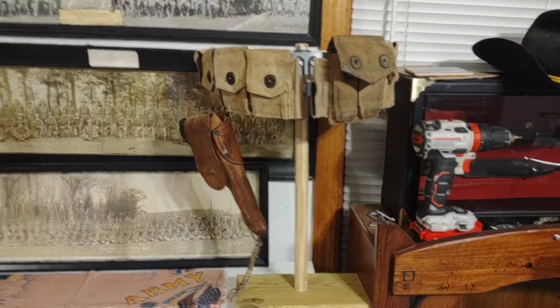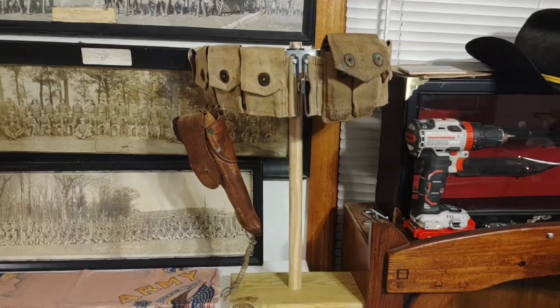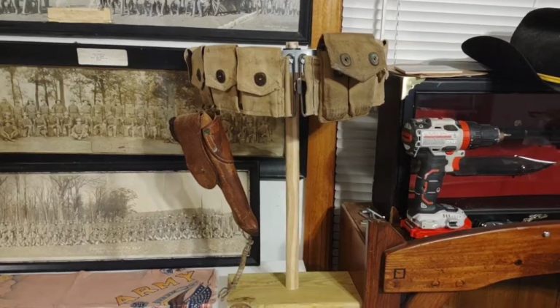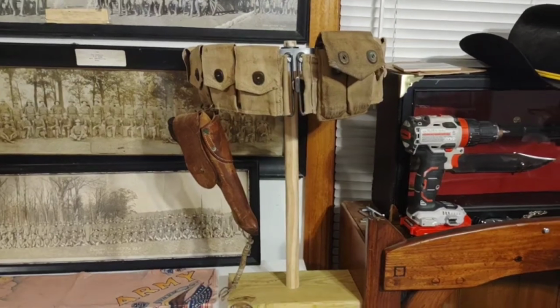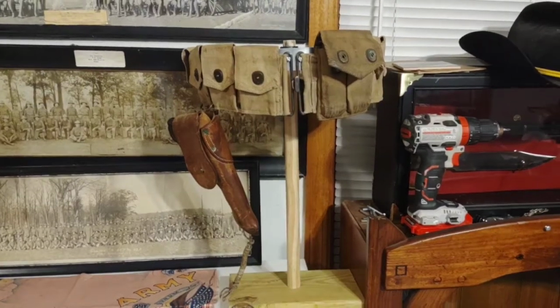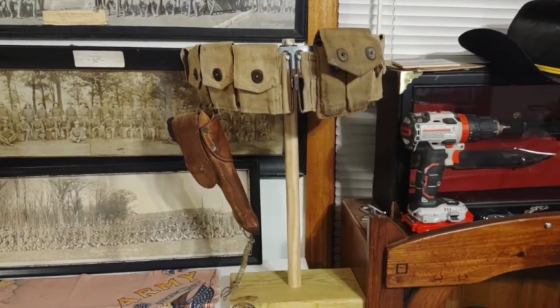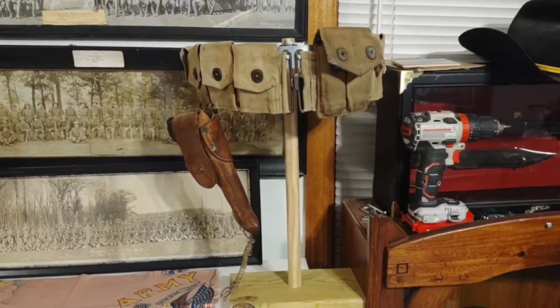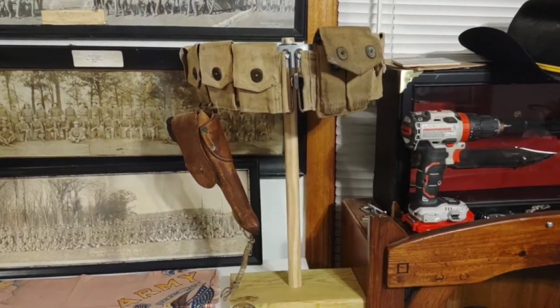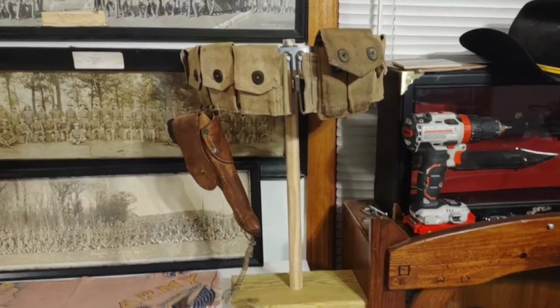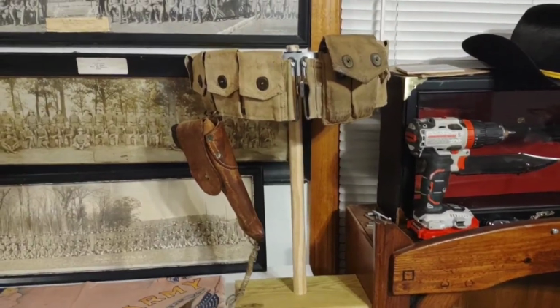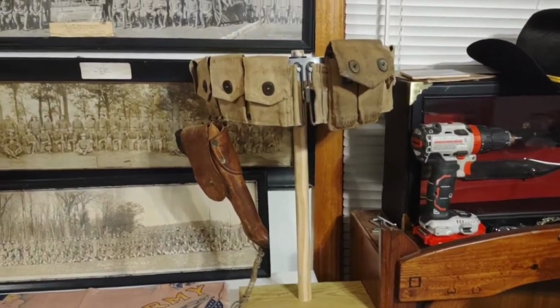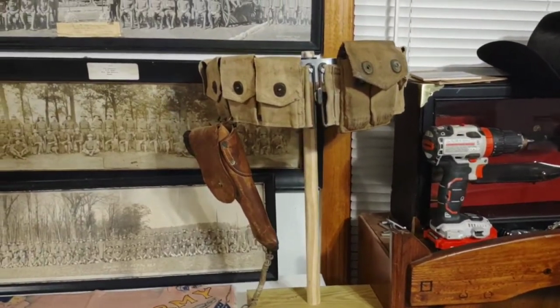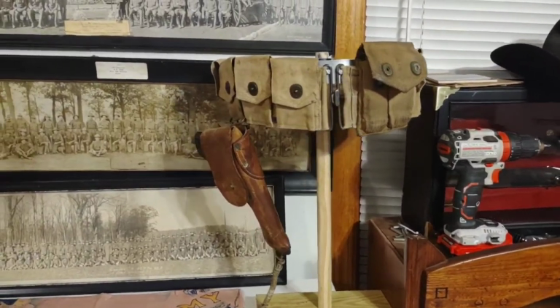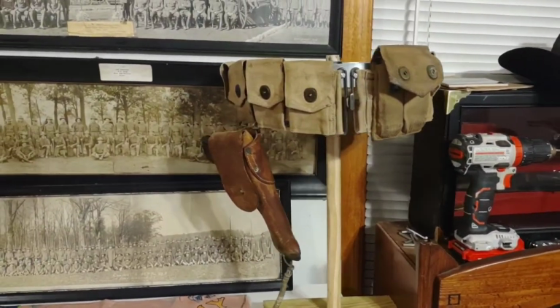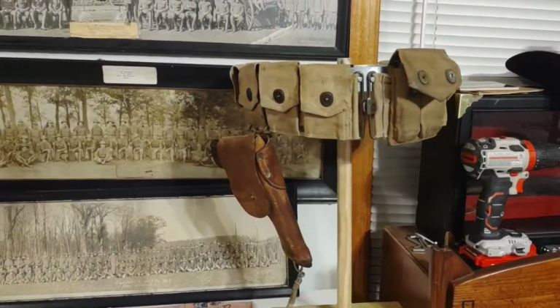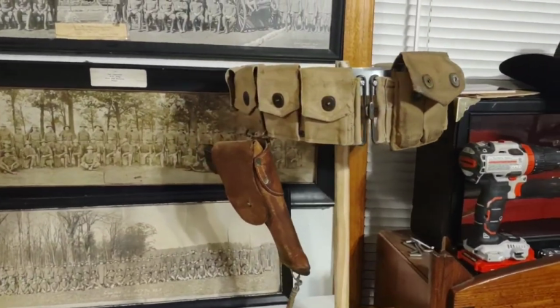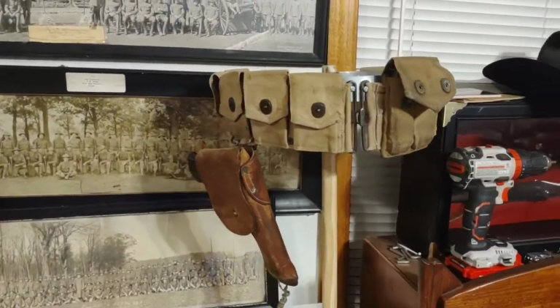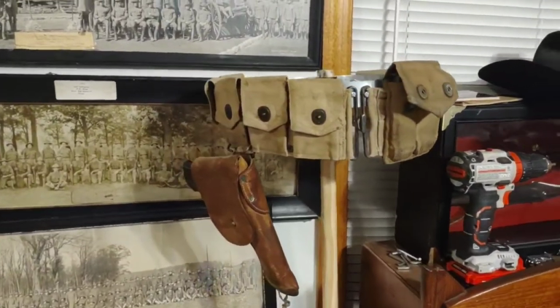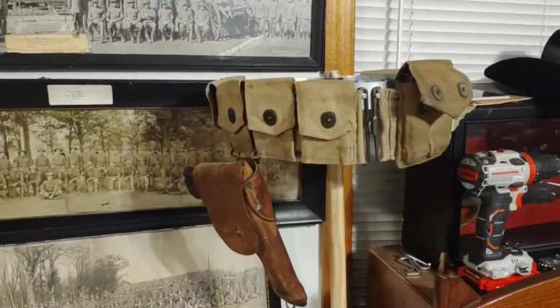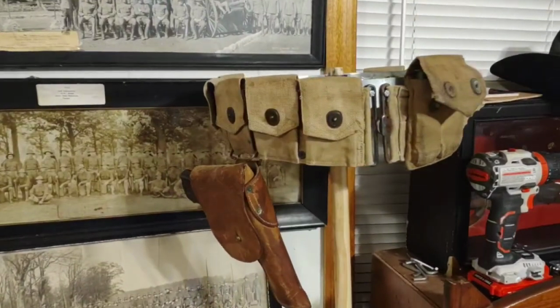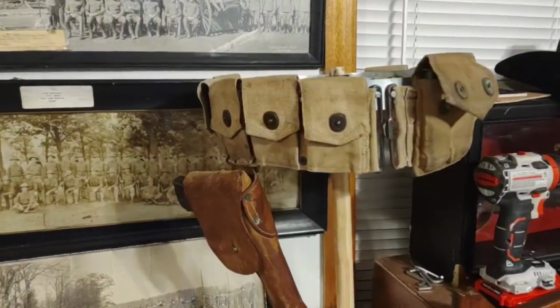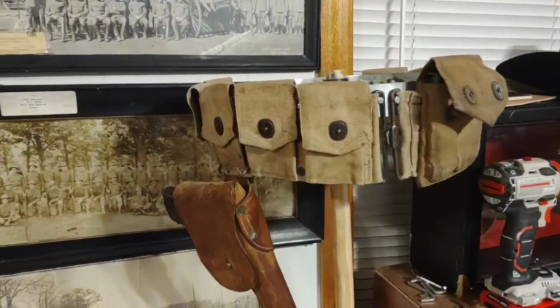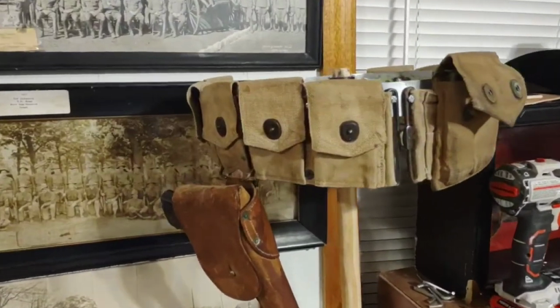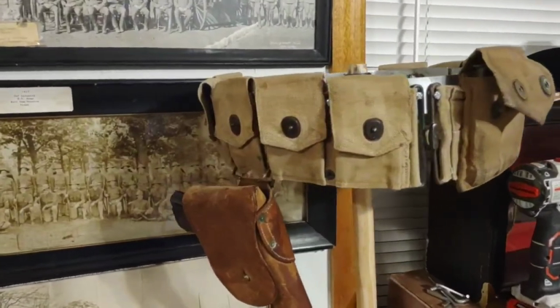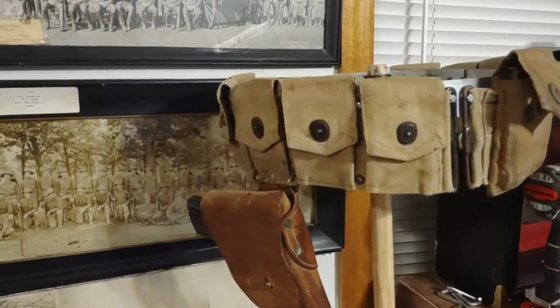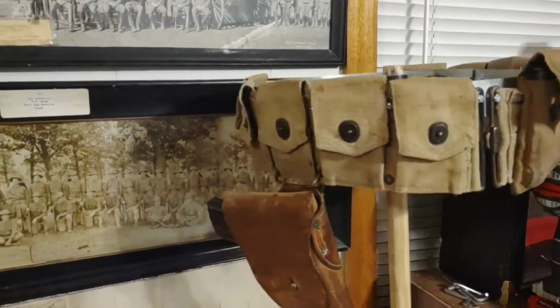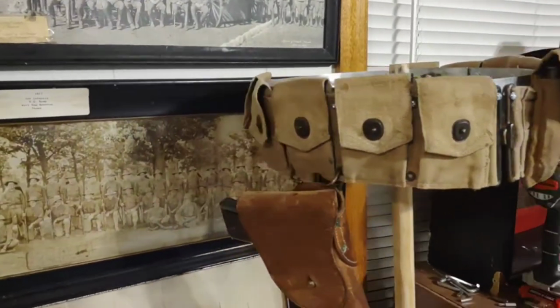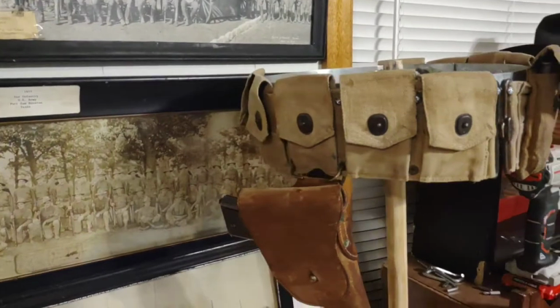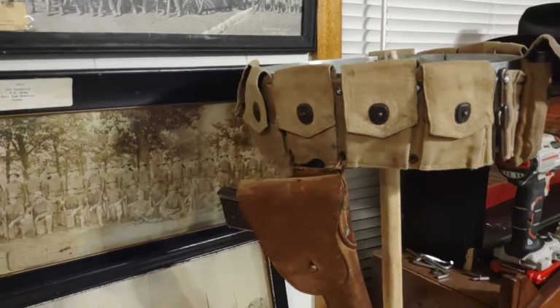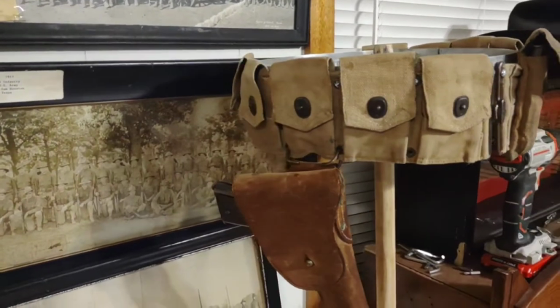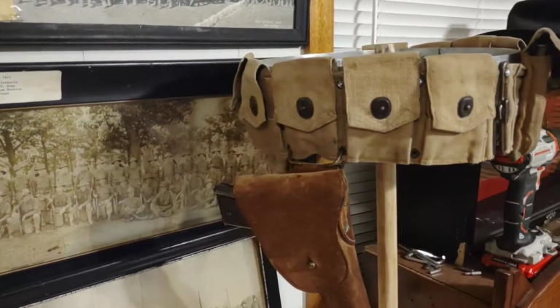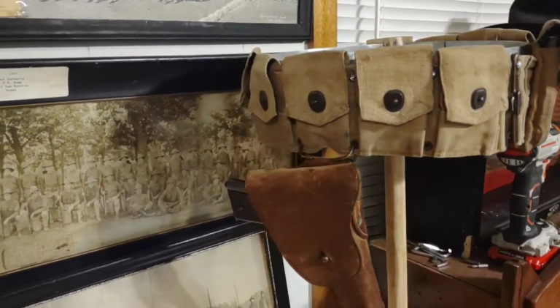Welcome back guys. Today we're just taking a really quick look at a belt I got together for my M1911.